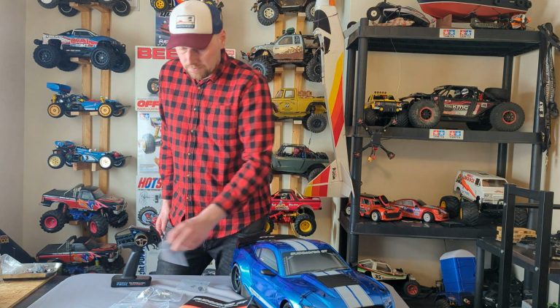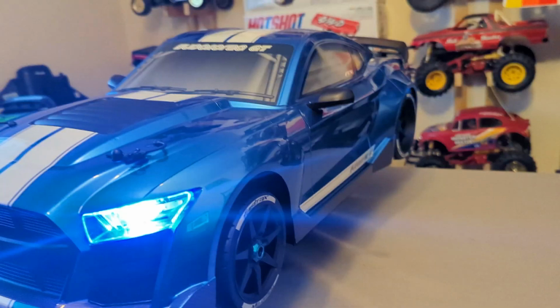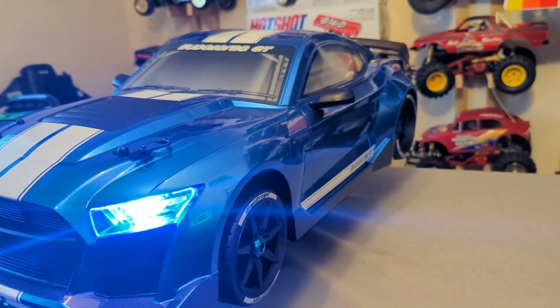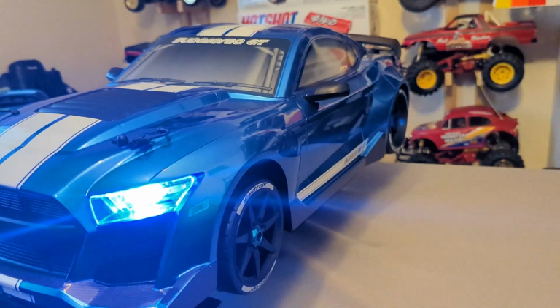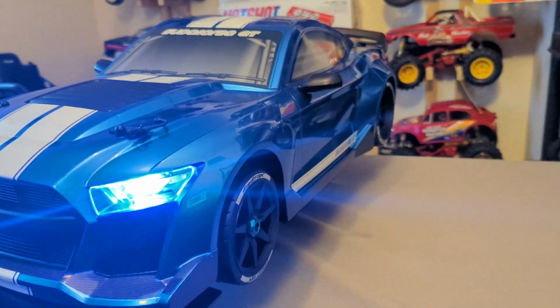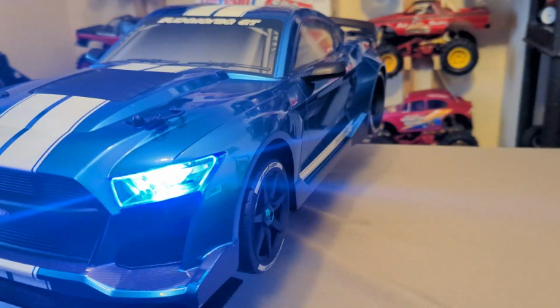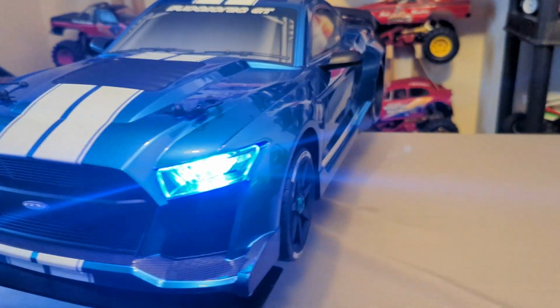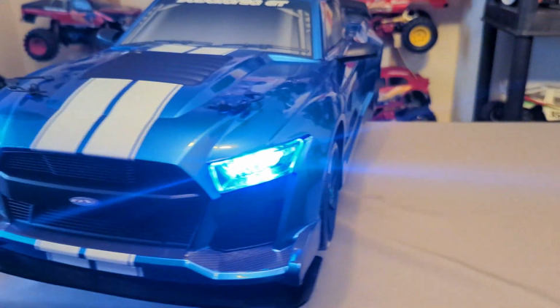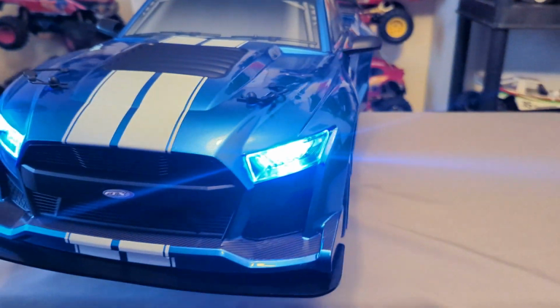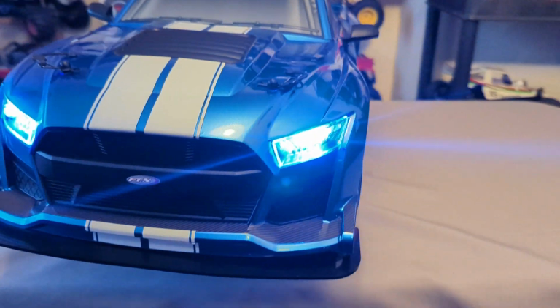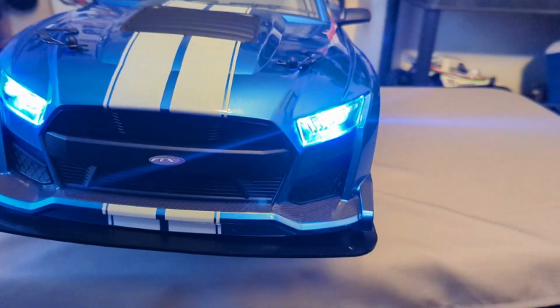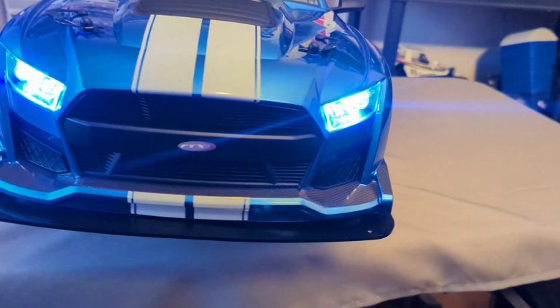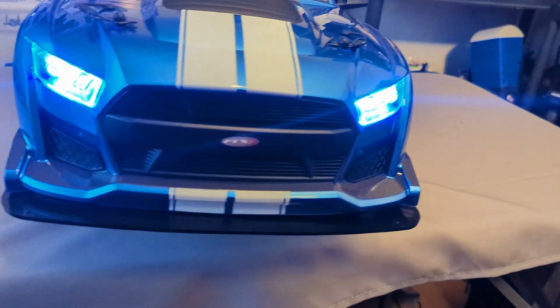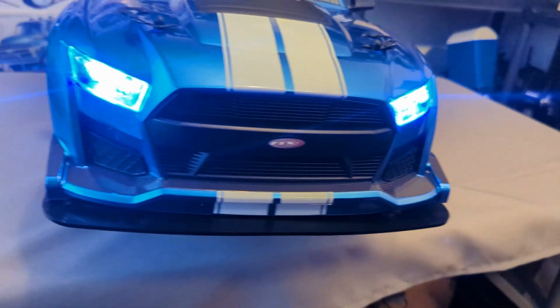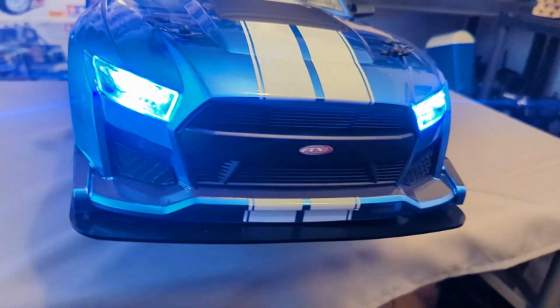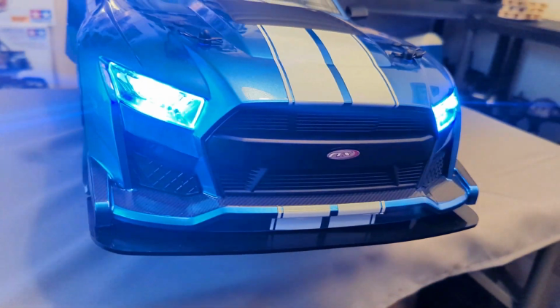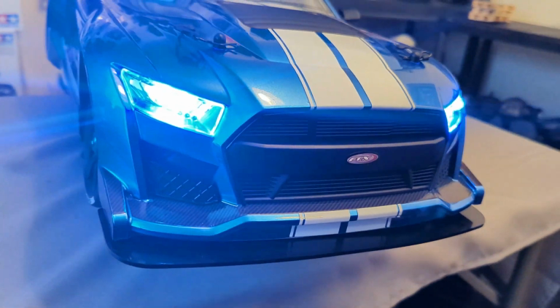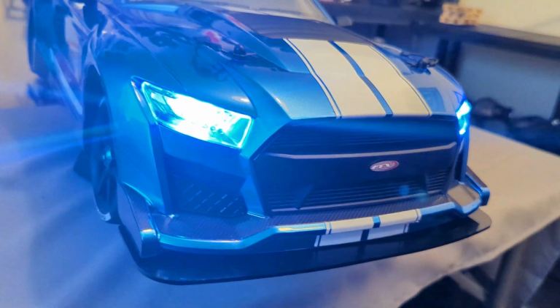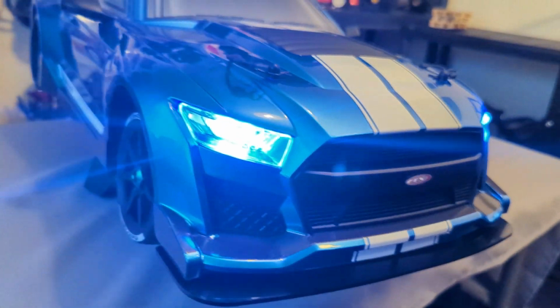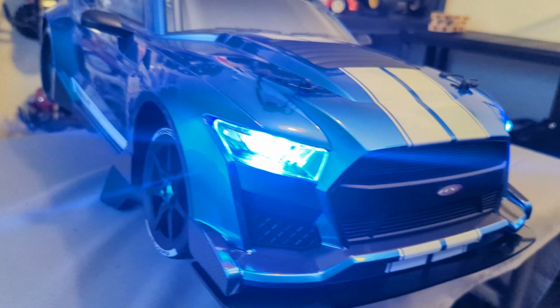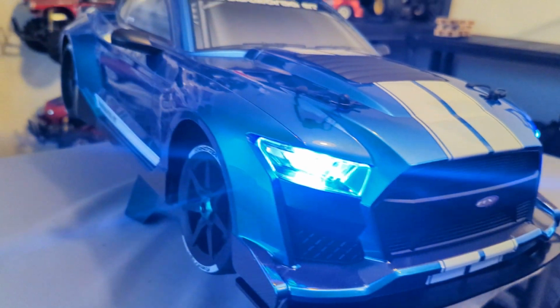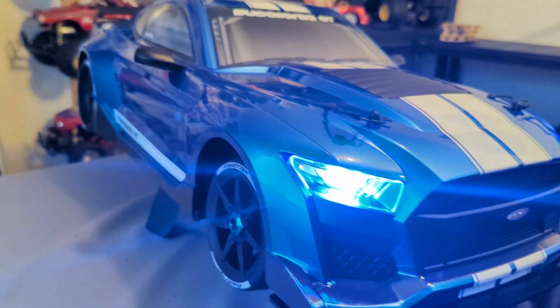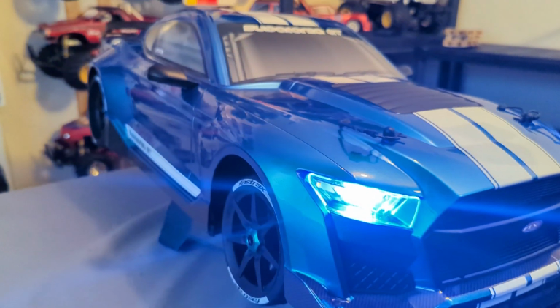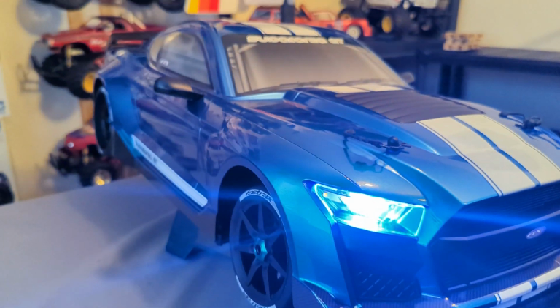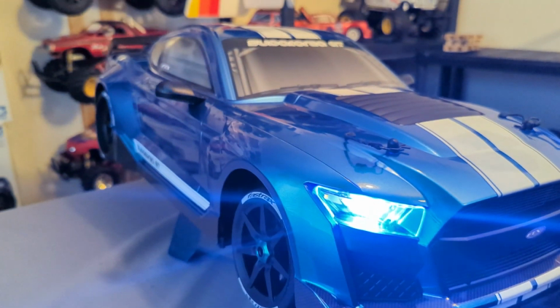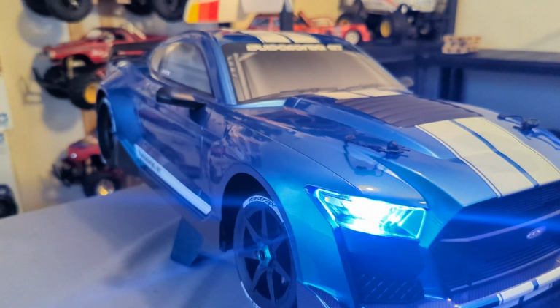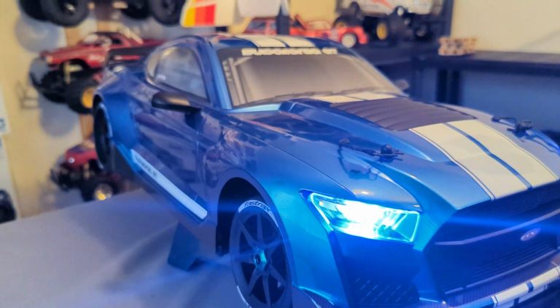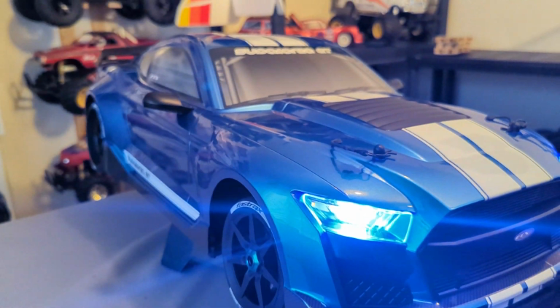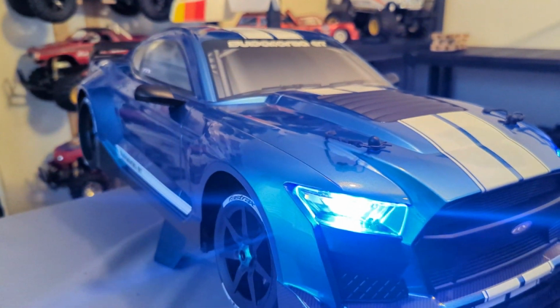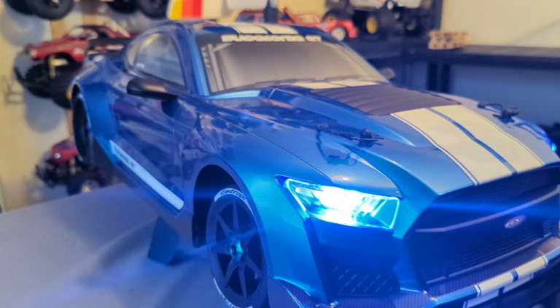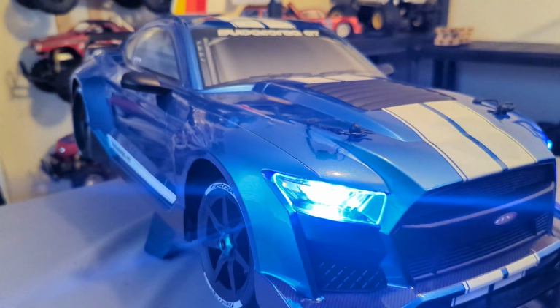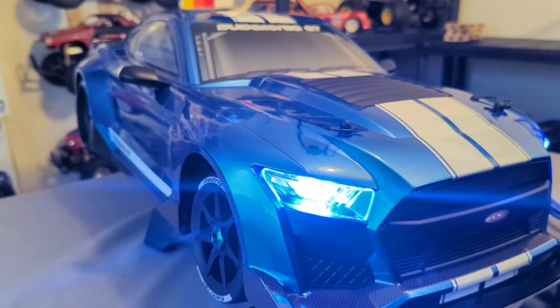So what do you guys think of the looks of this? I think it looks absolutely brilliant. Let us know in the comments below.